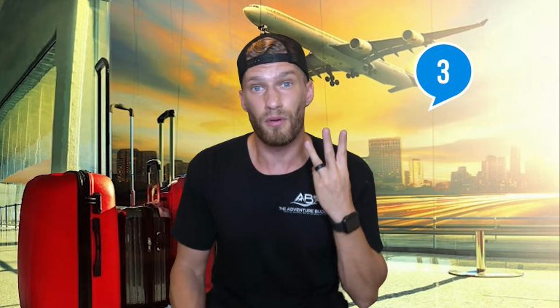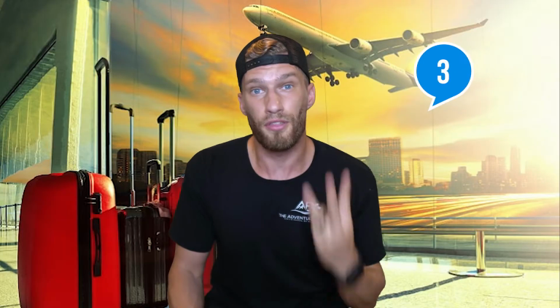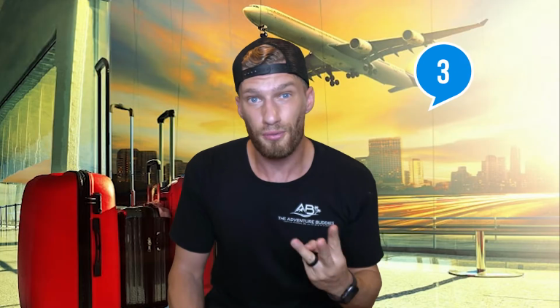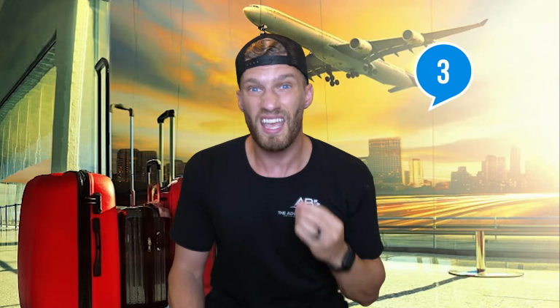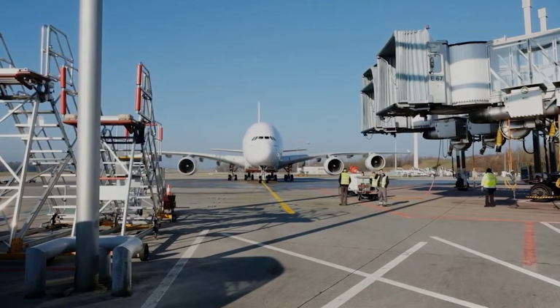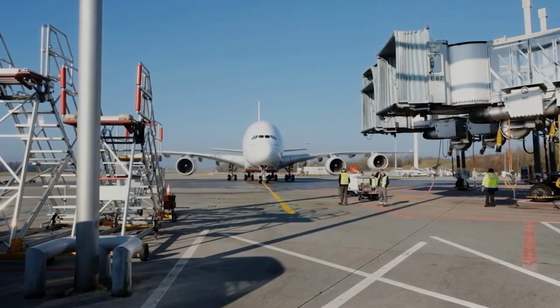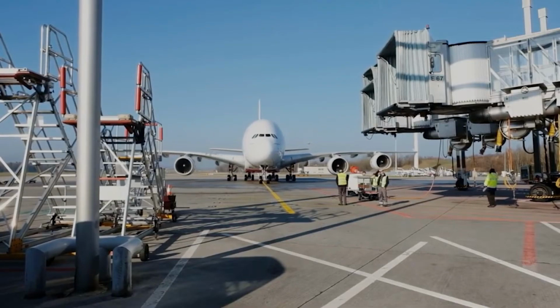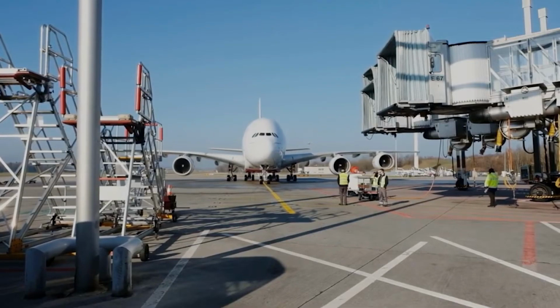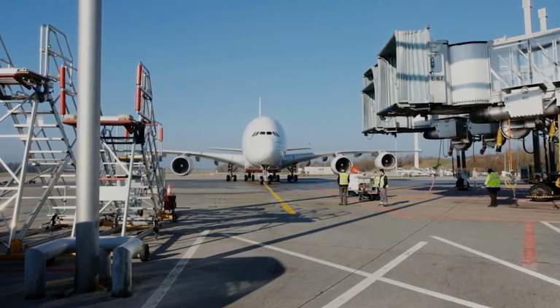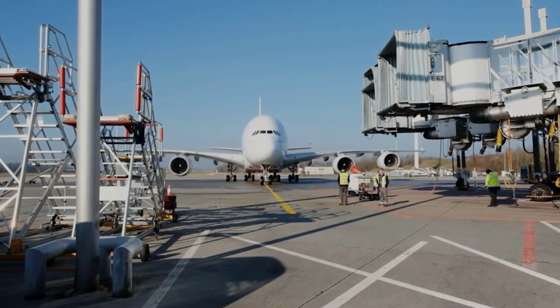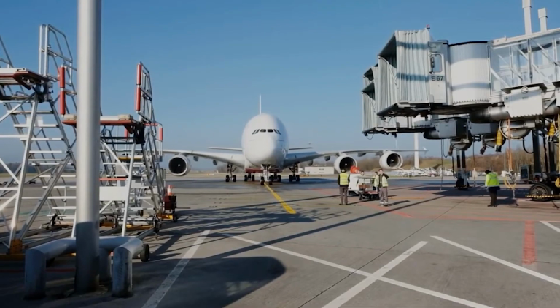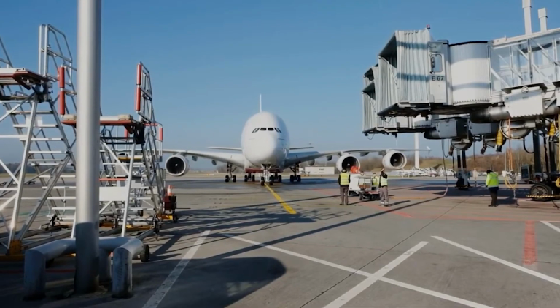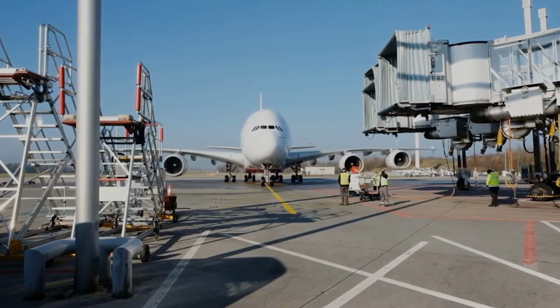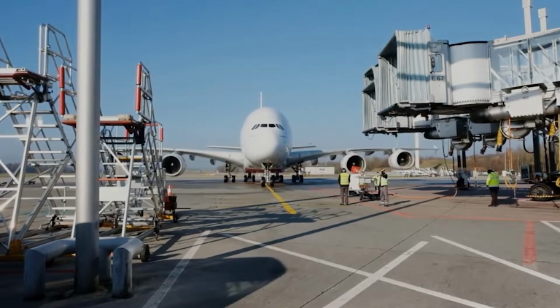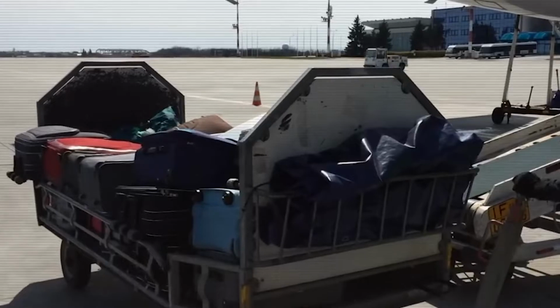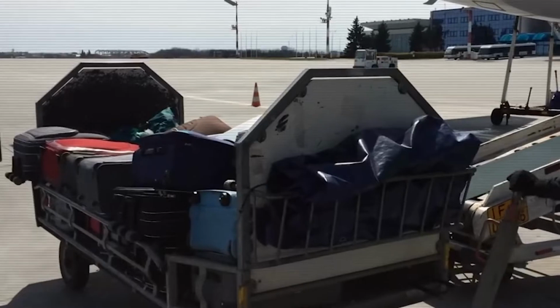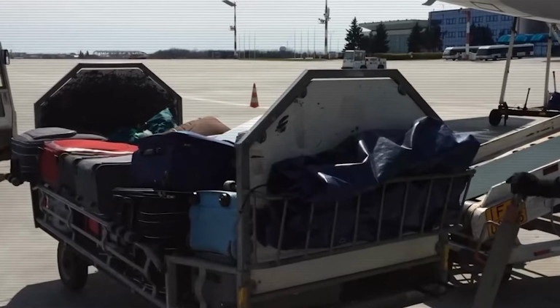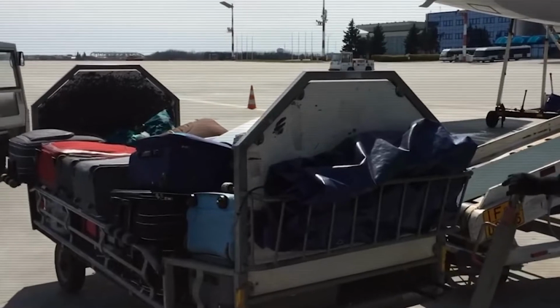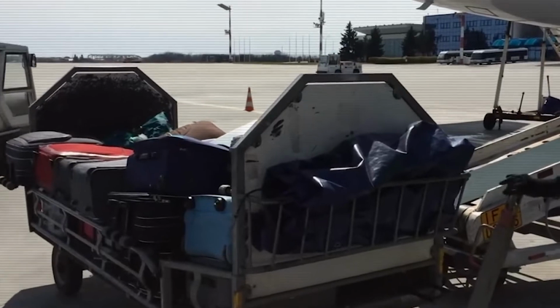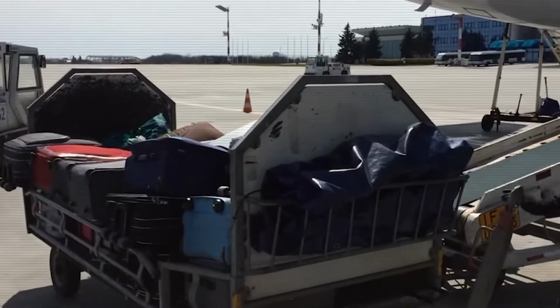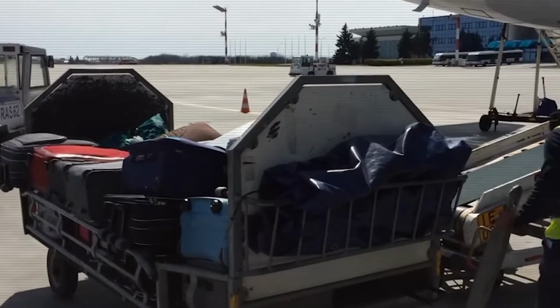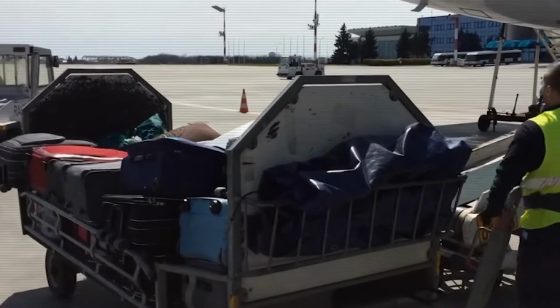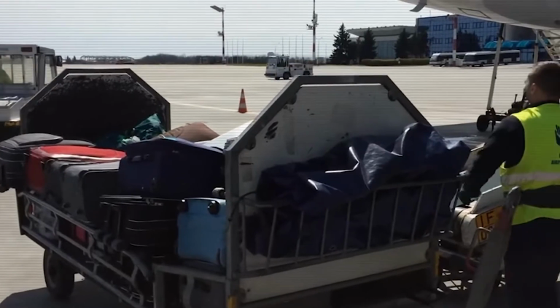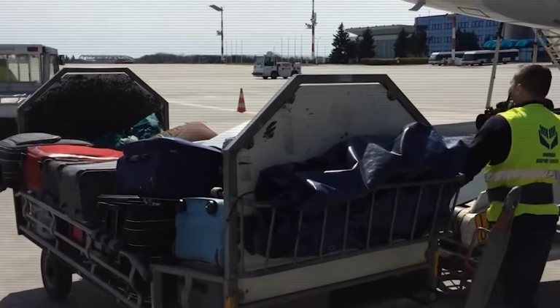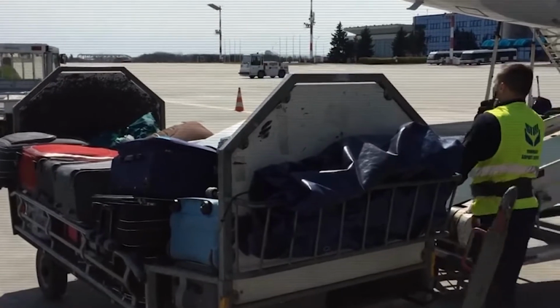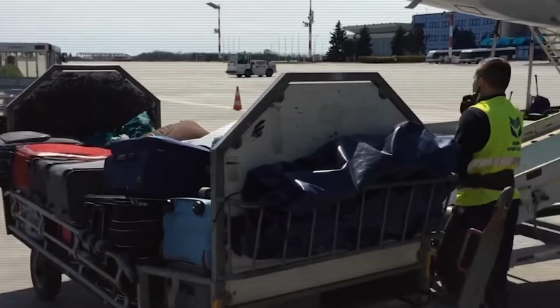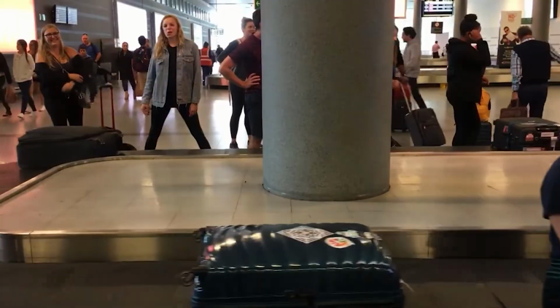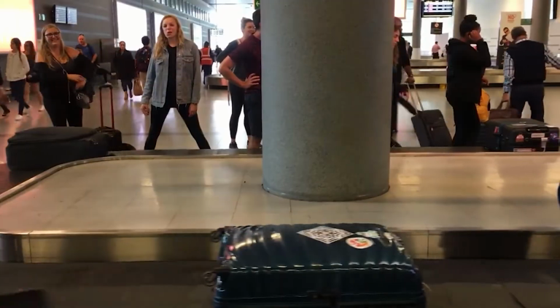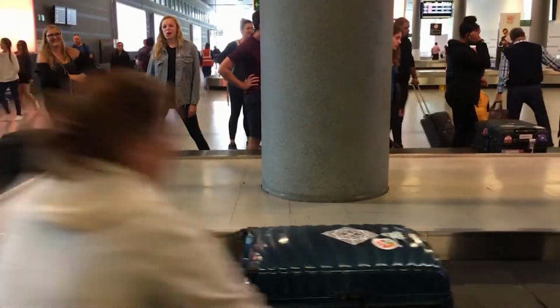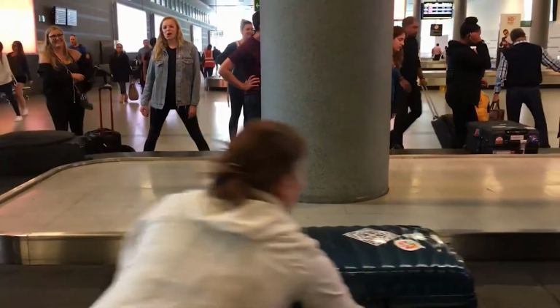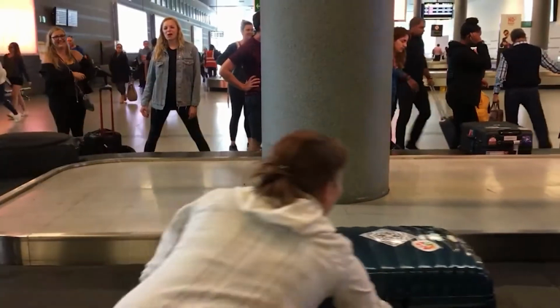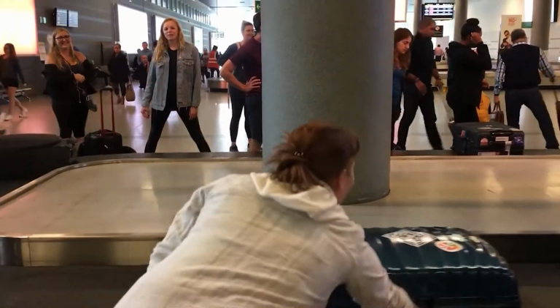Number 3: don't book a tight connection. This is oftentimes a reason for your lost luggage.